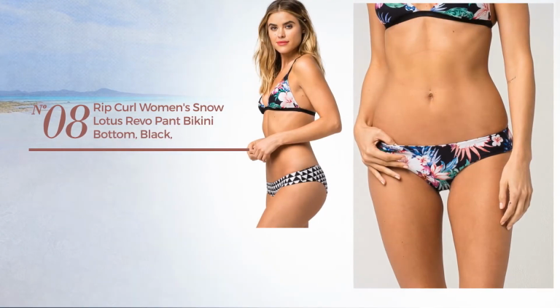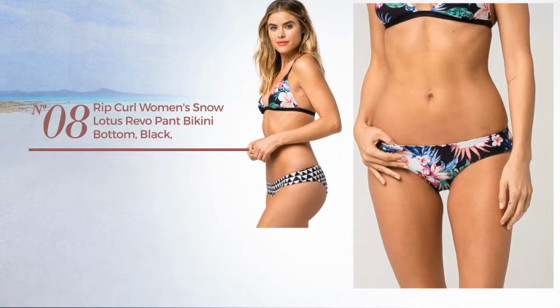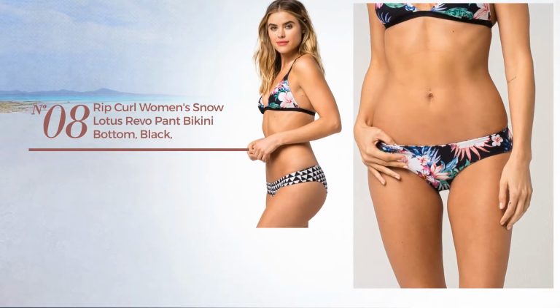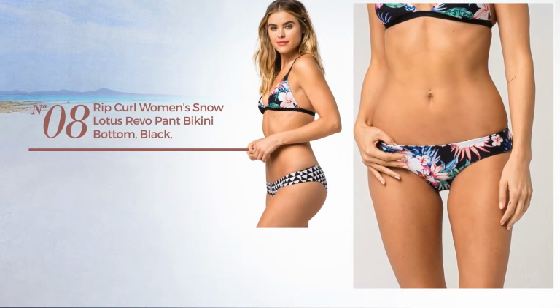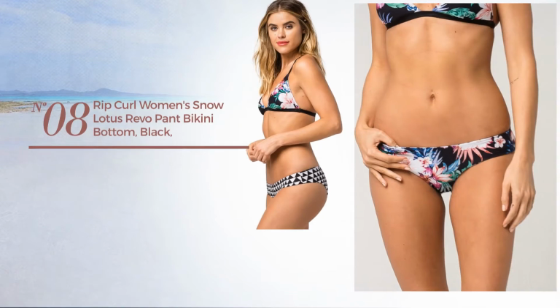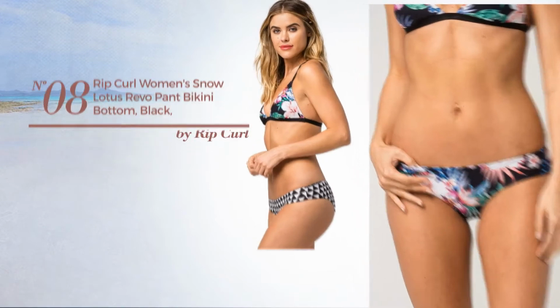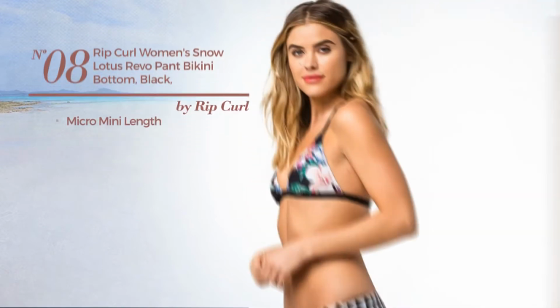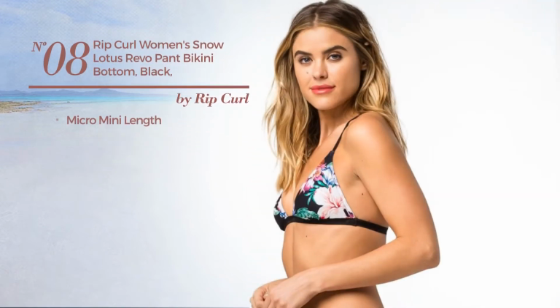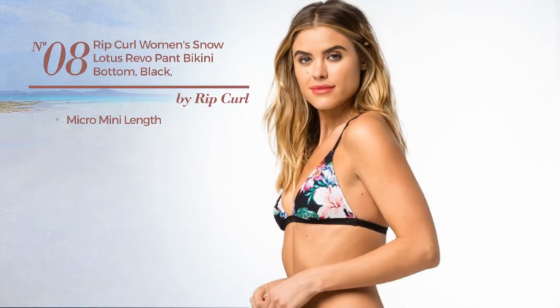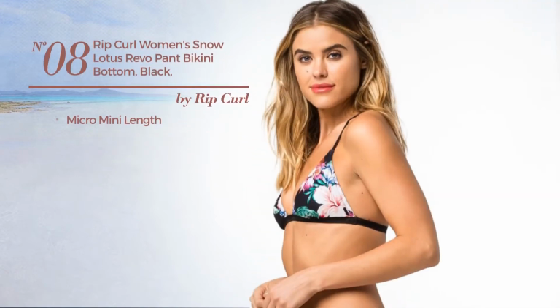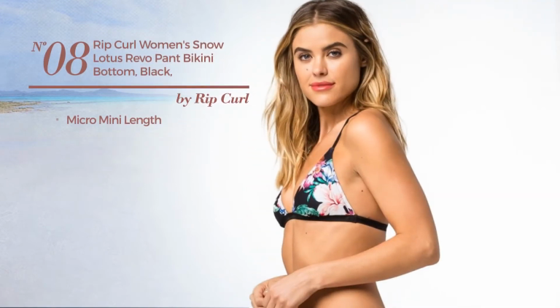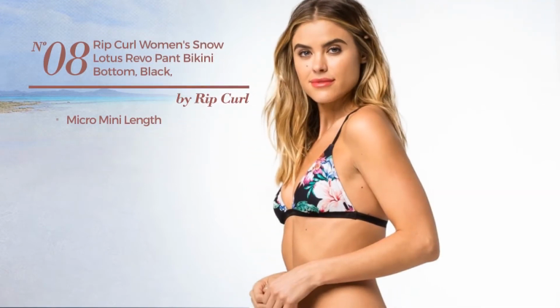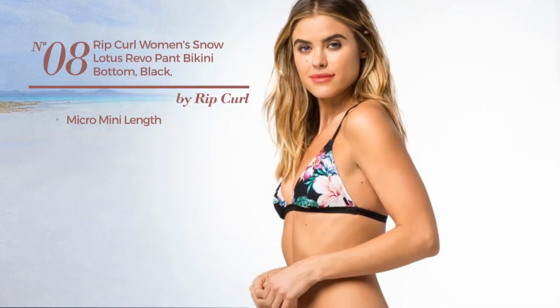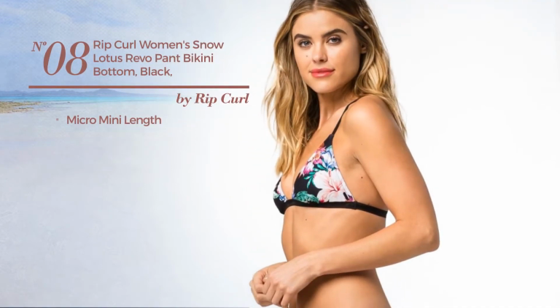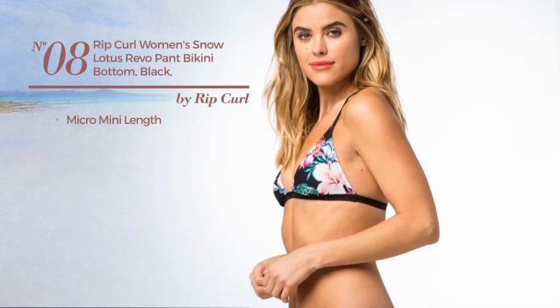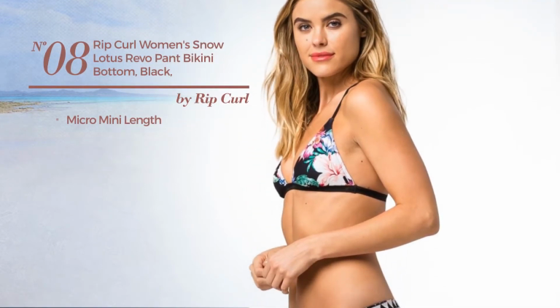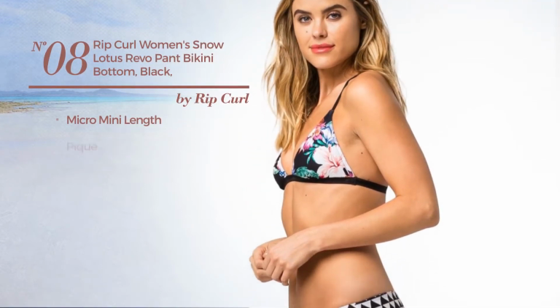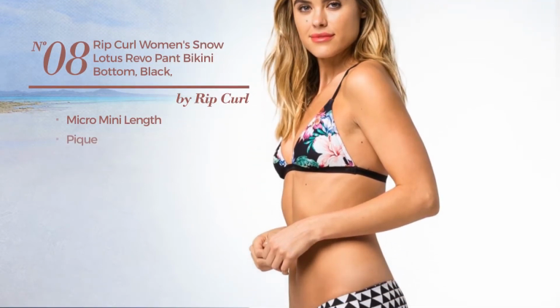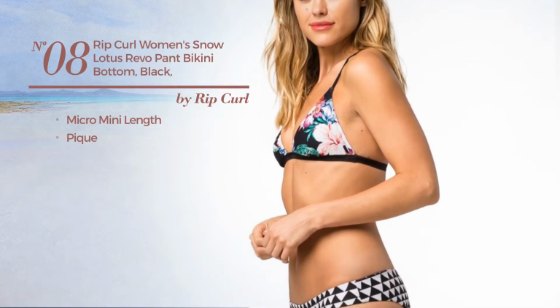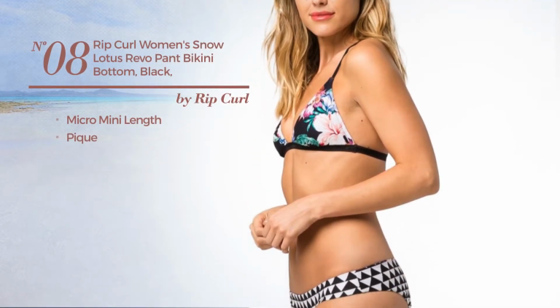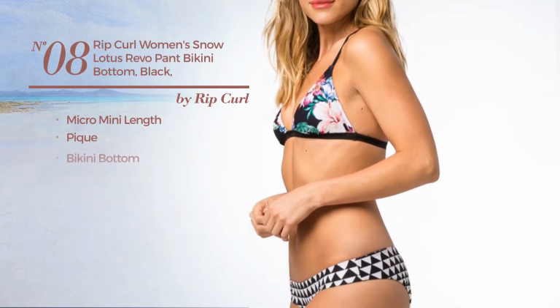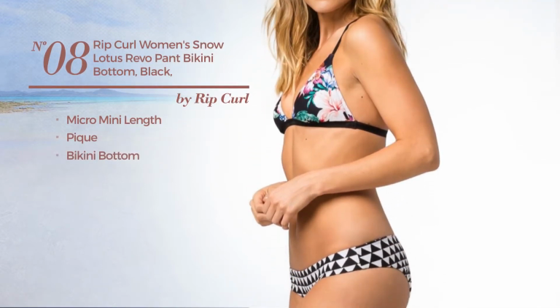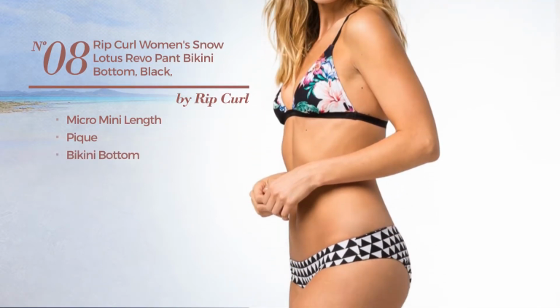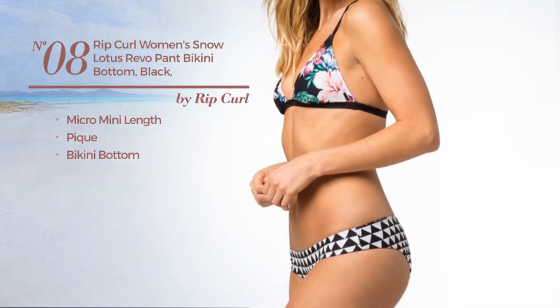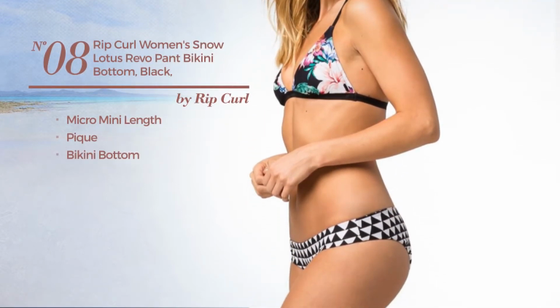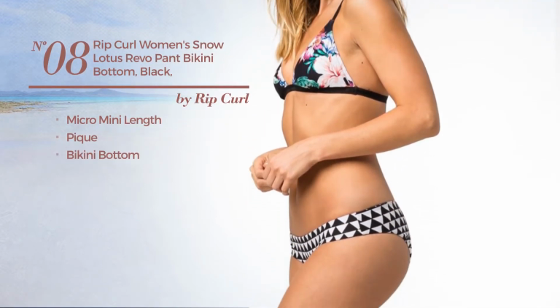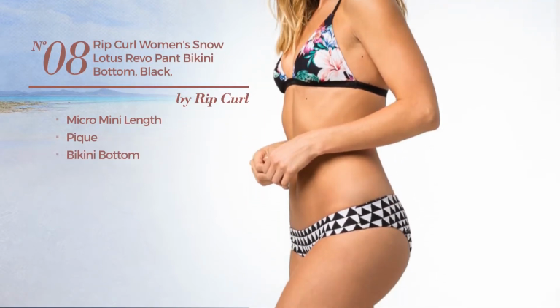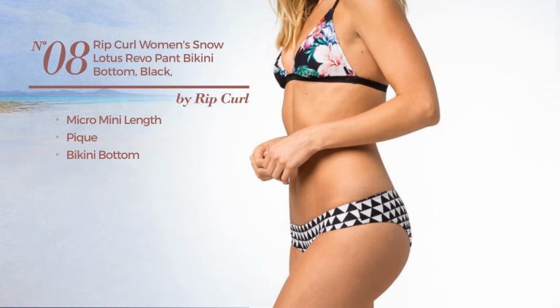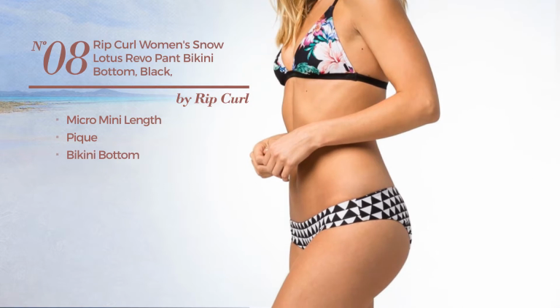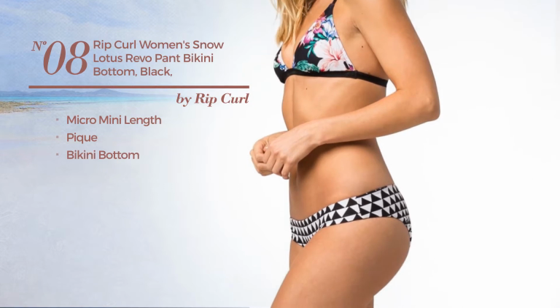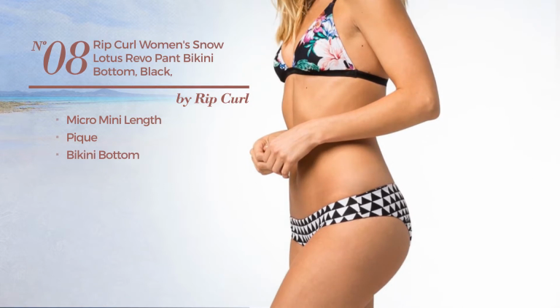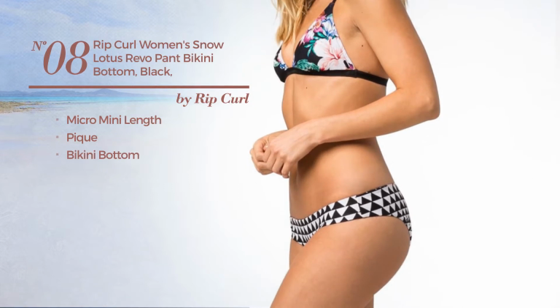Number 8. A Micro Mini Length Bikini, made of peak, with a bikini bottom. Available in 2 colors.